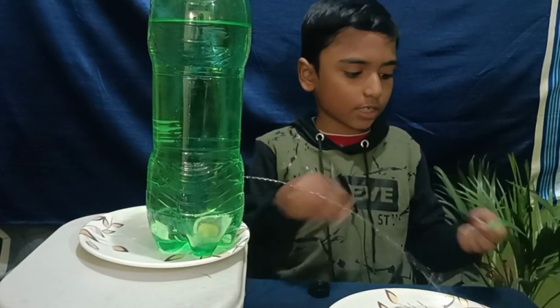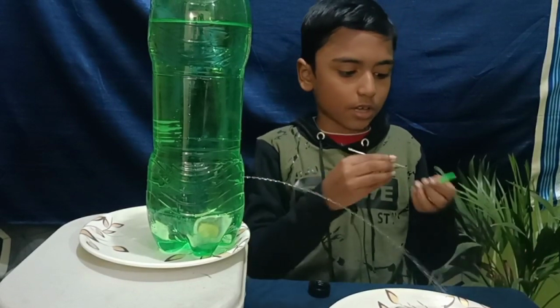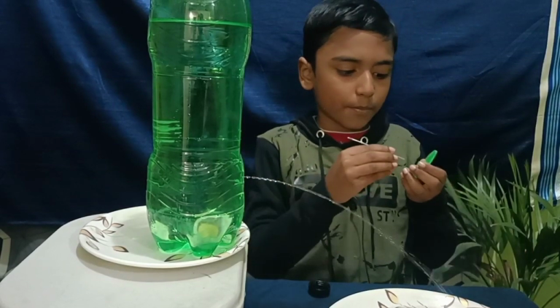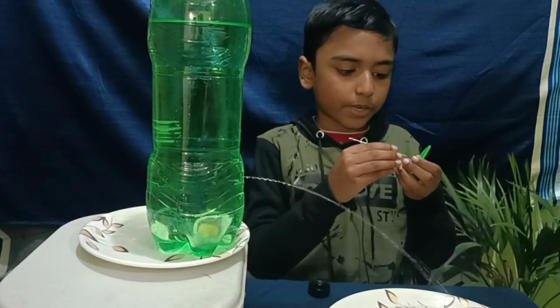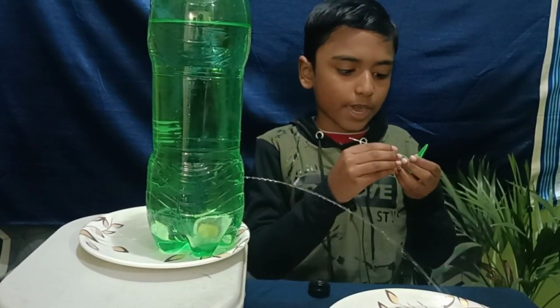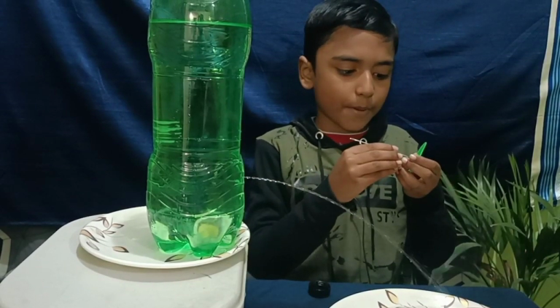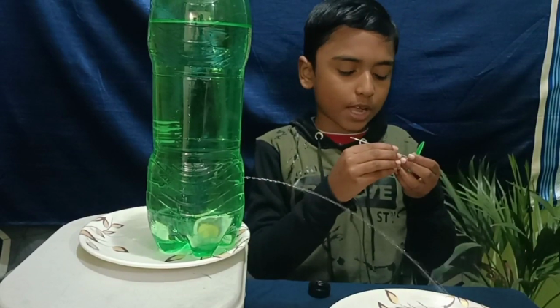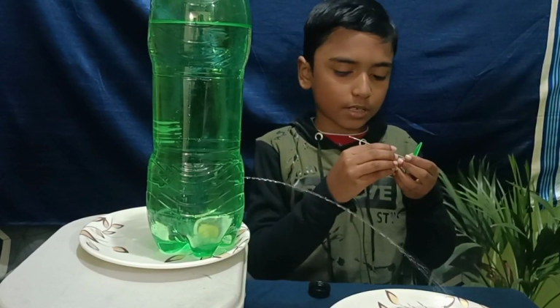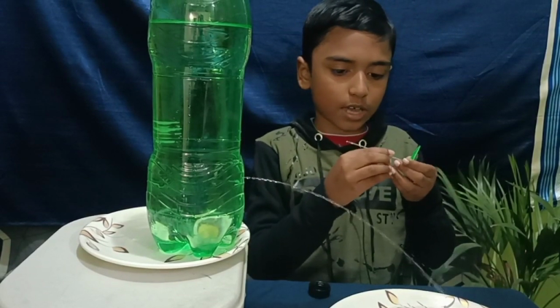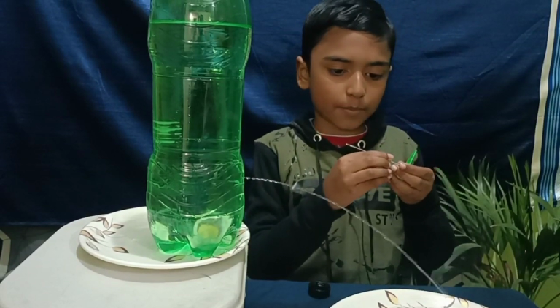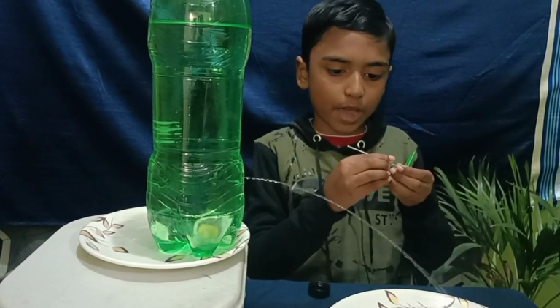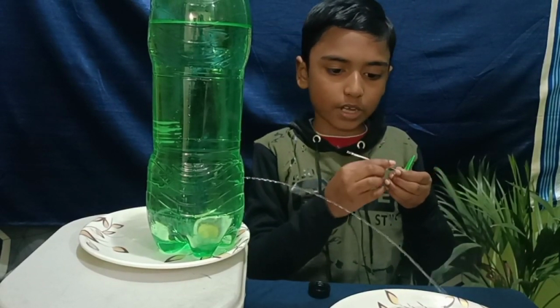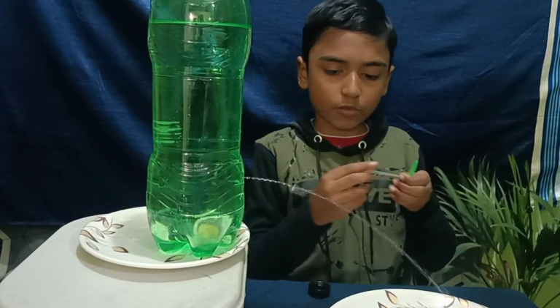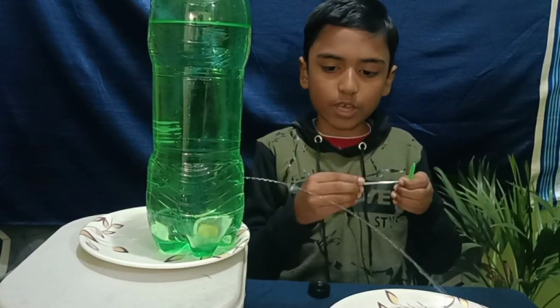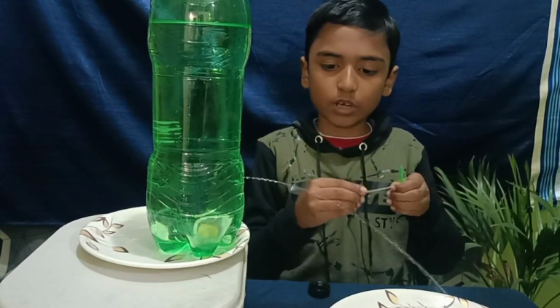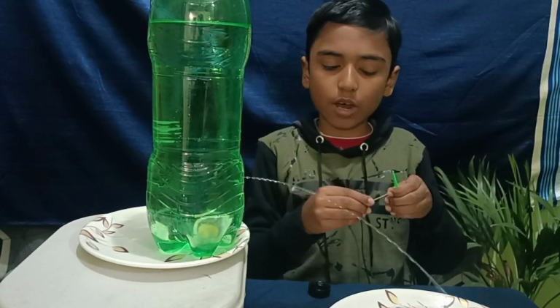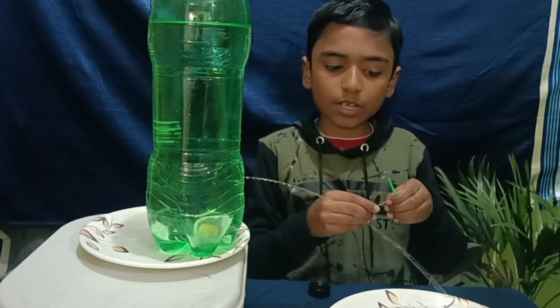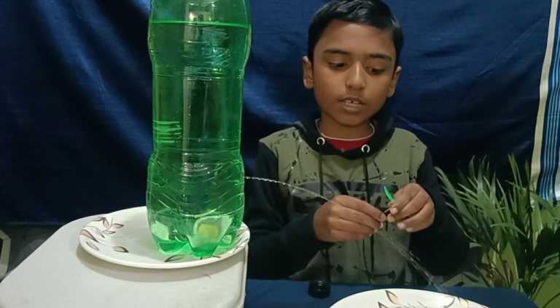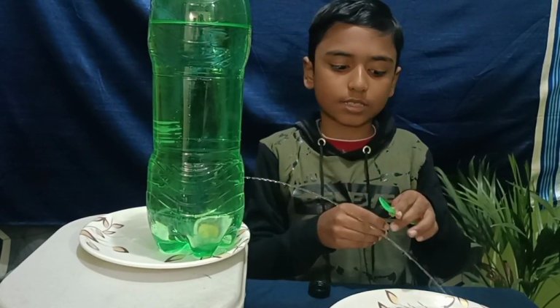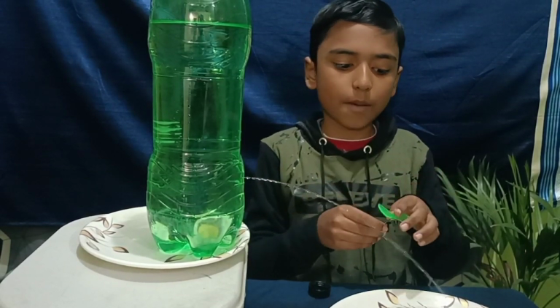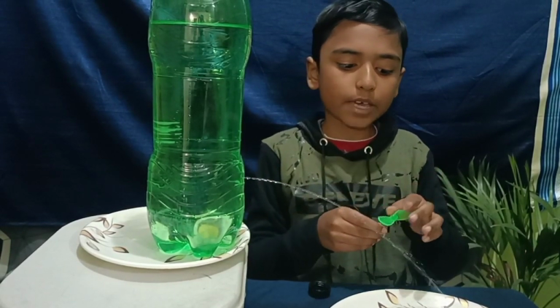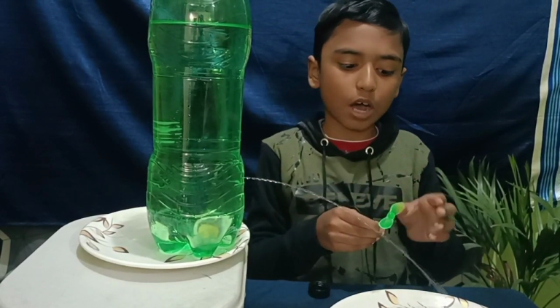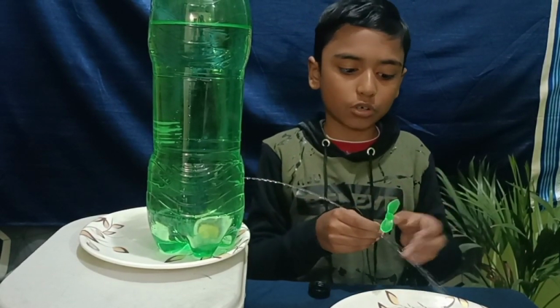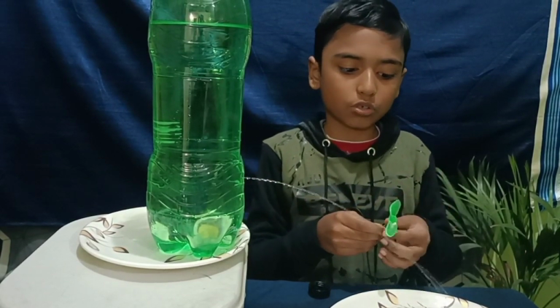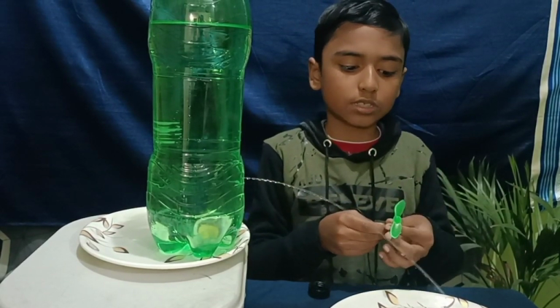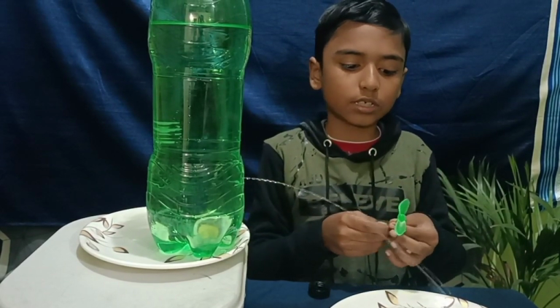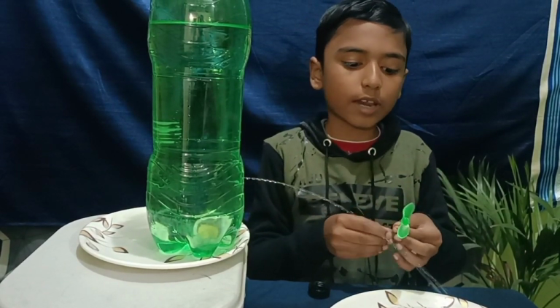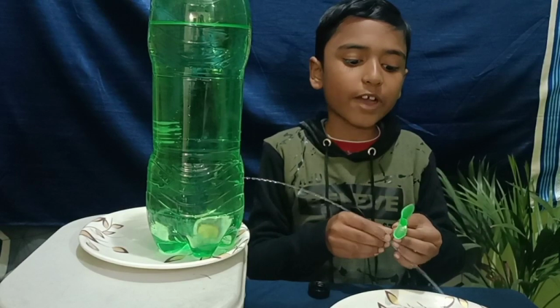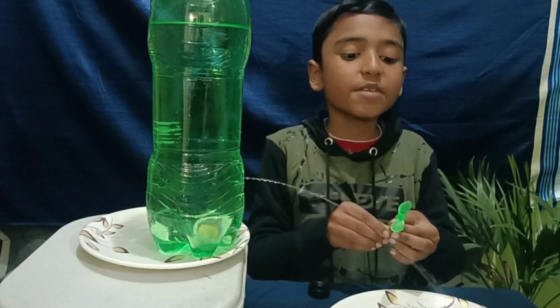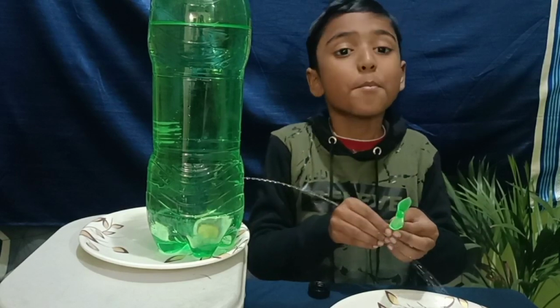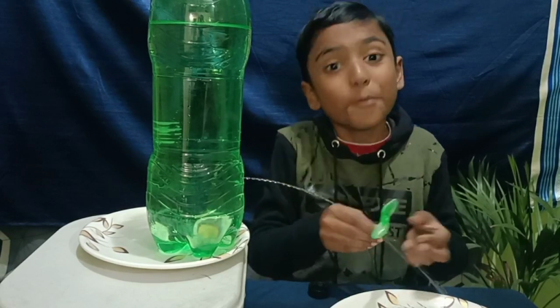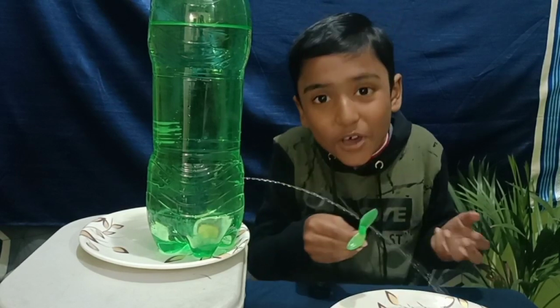Now let's keep a turbine where the water is coming out to see the turbine move.